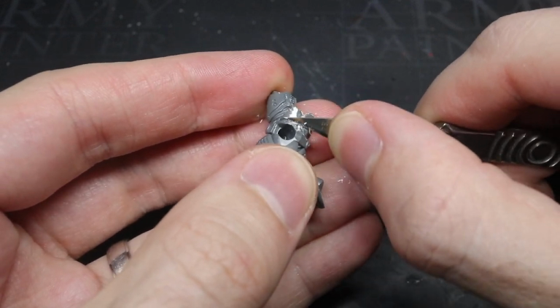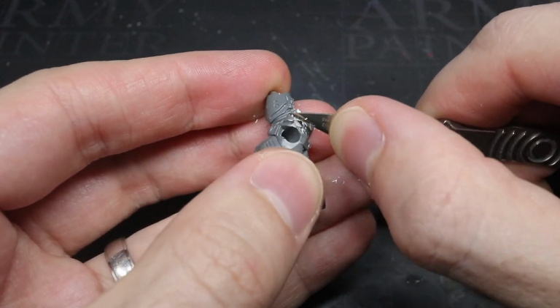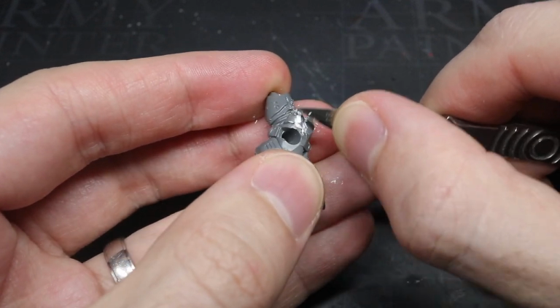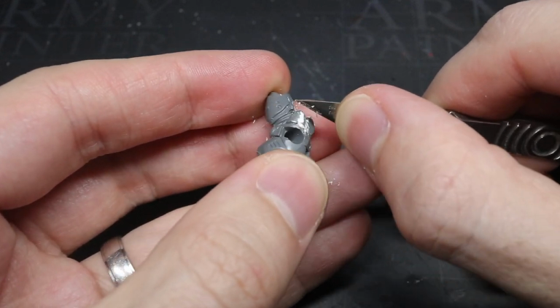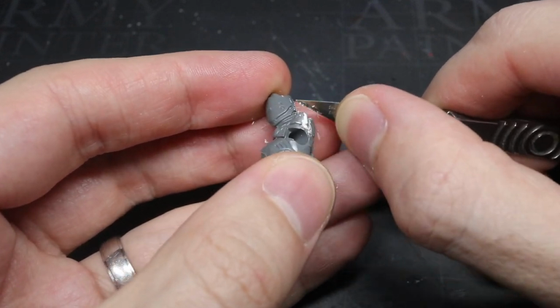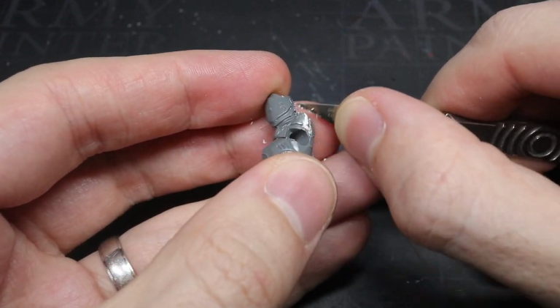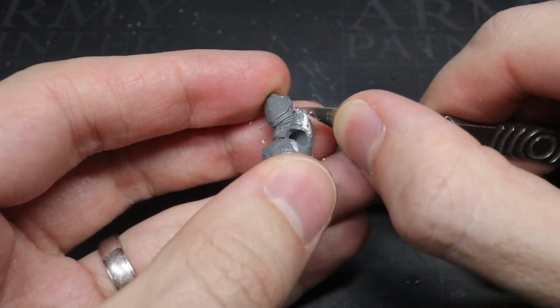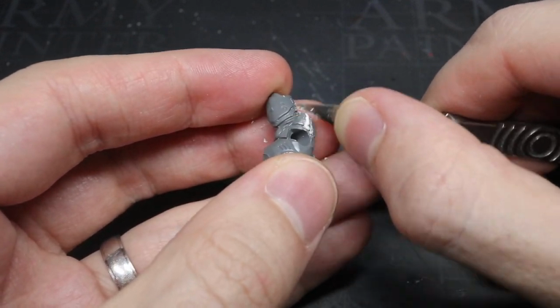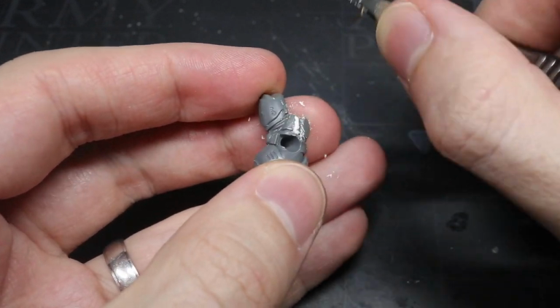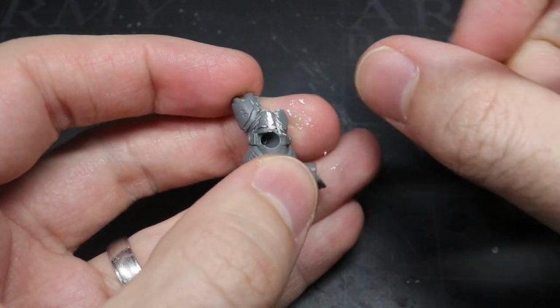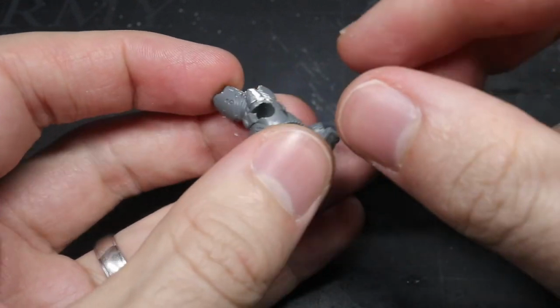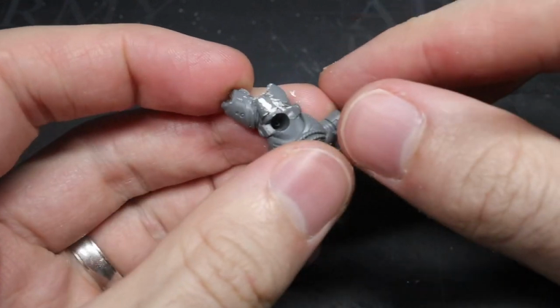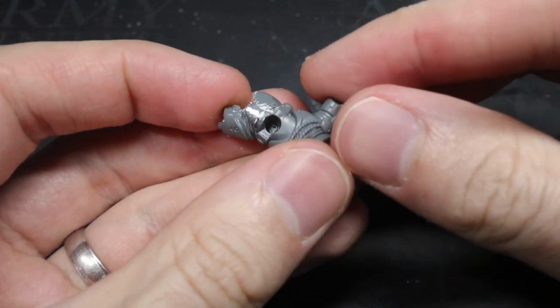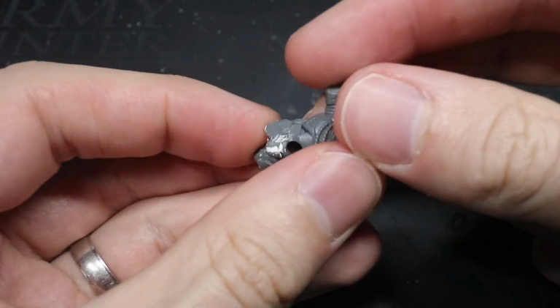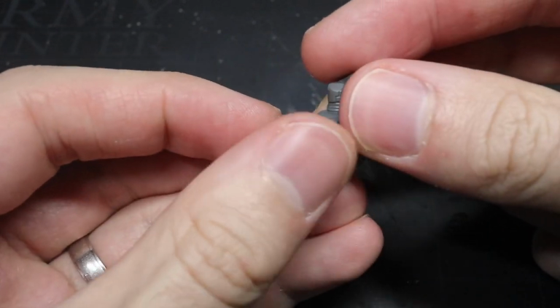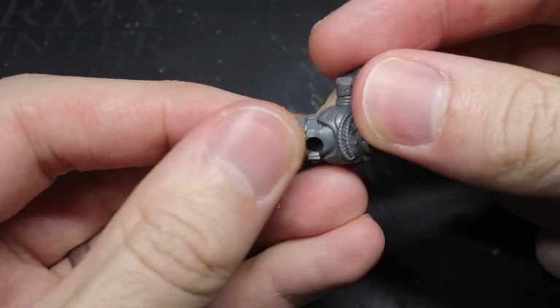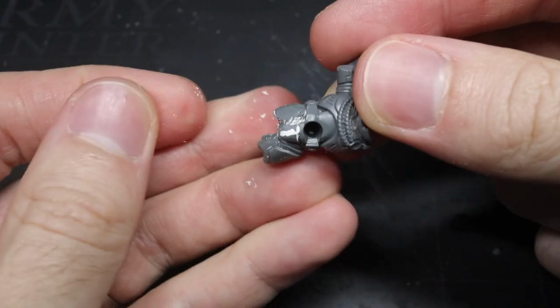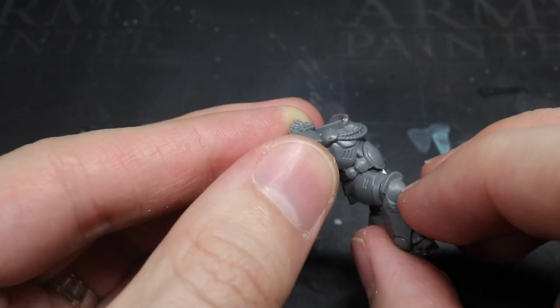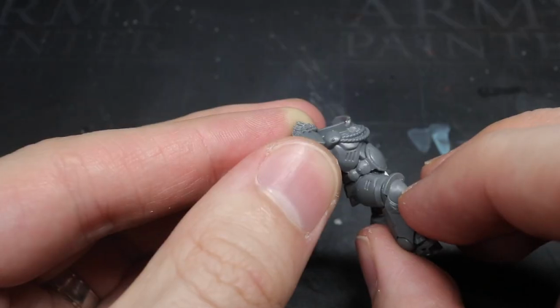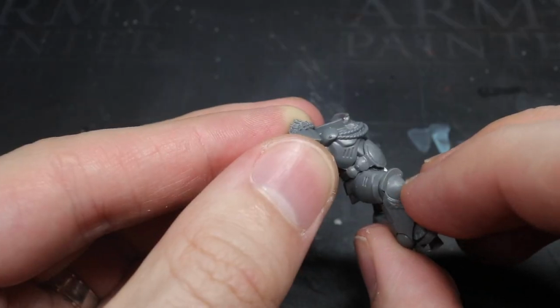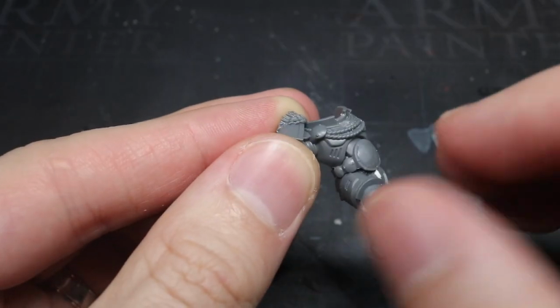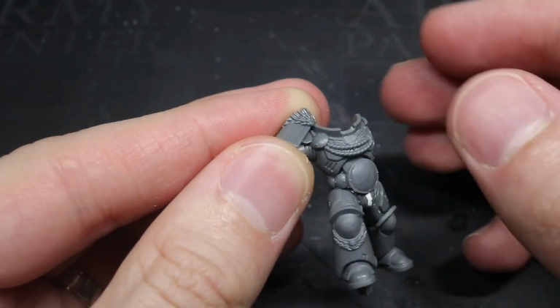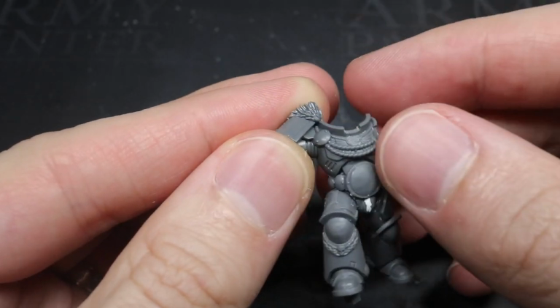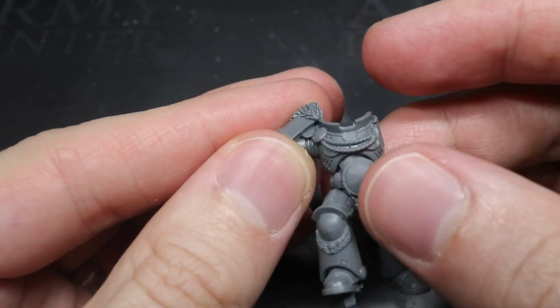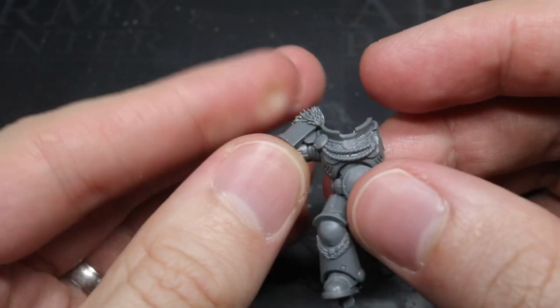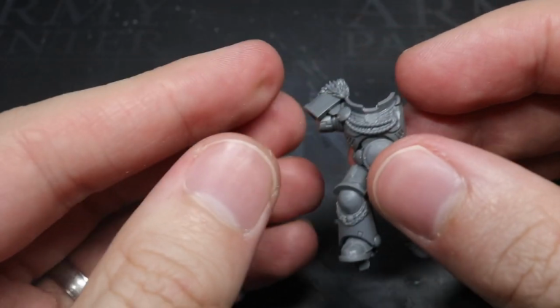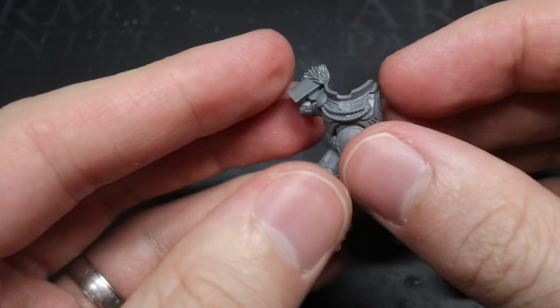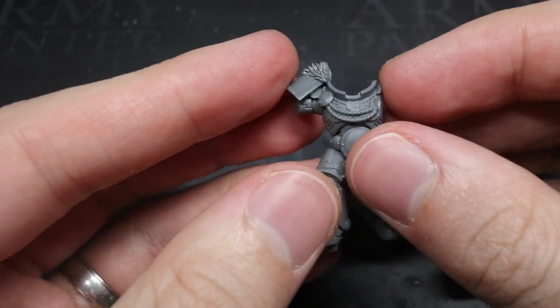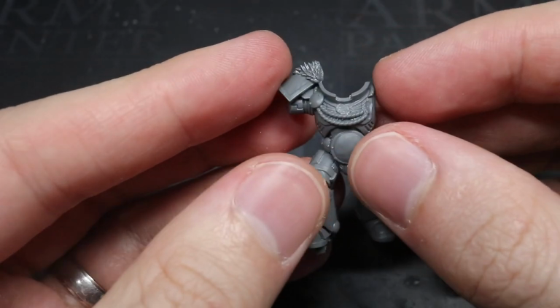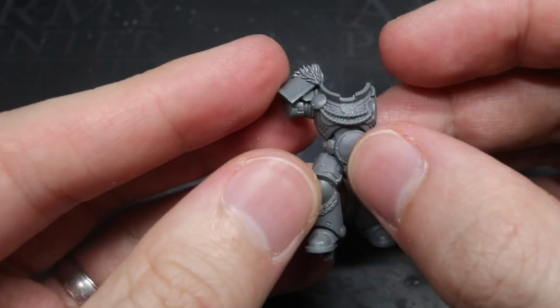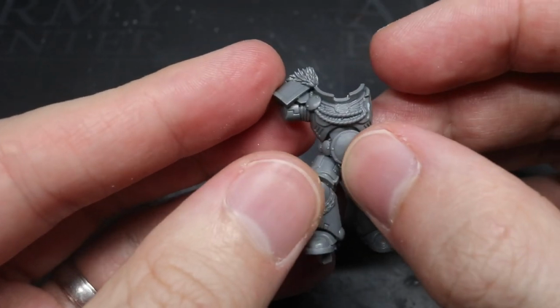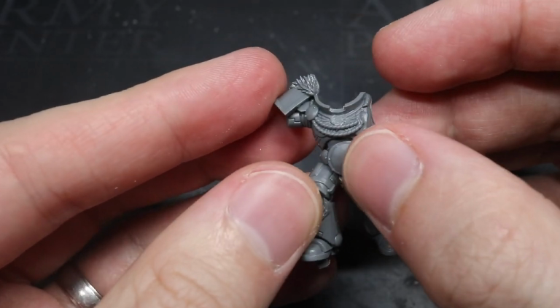With the symbols removed, the tassel clipped away, and the gap in the cod piece filled, I was then able to glue the belt and legs to the torso.